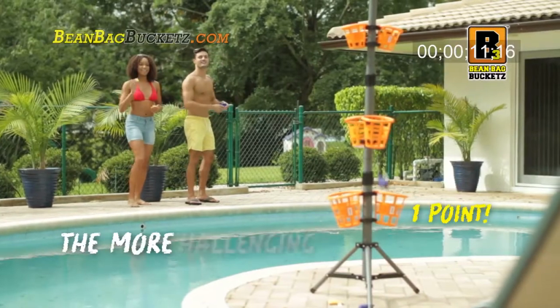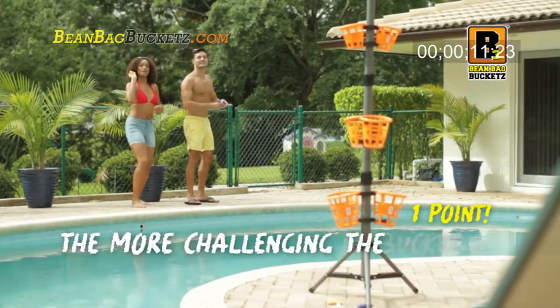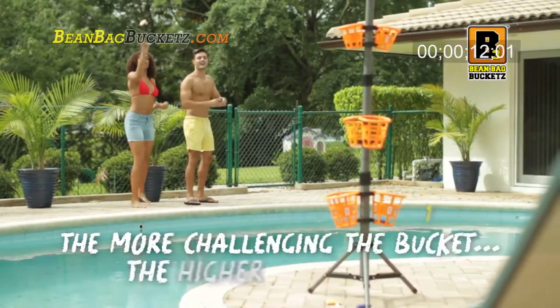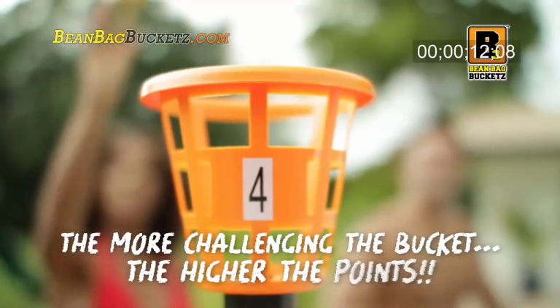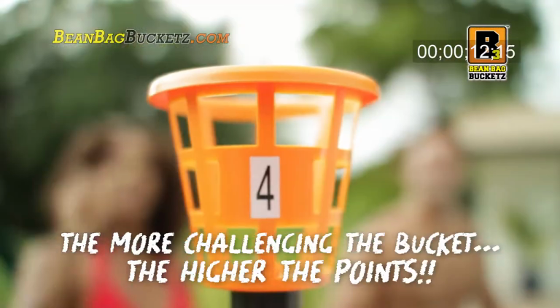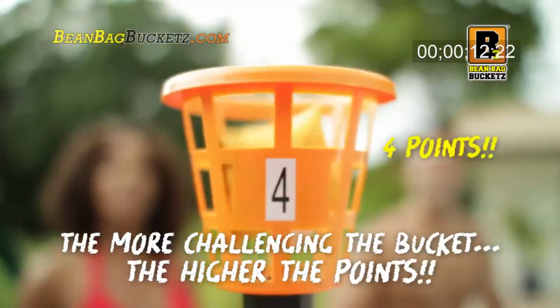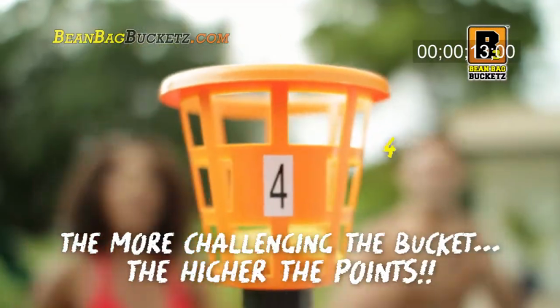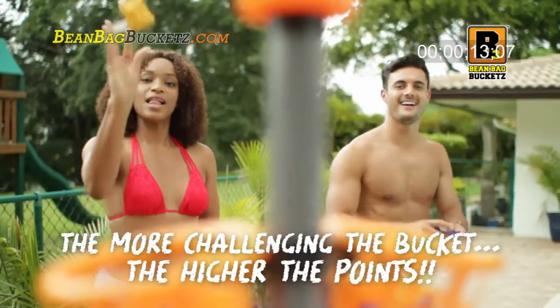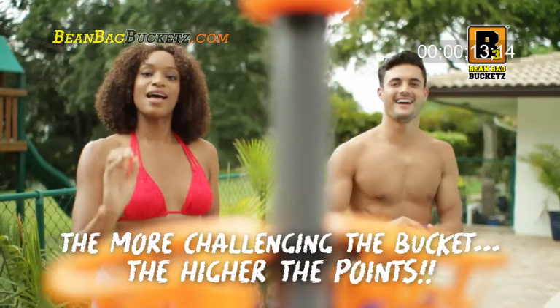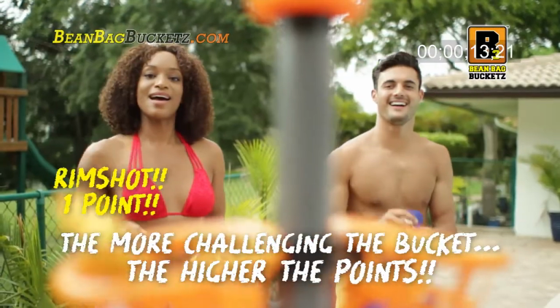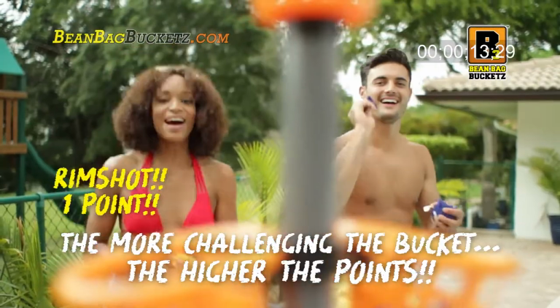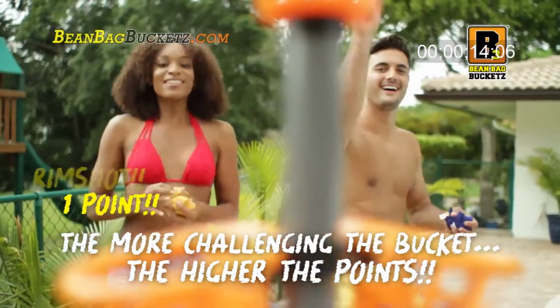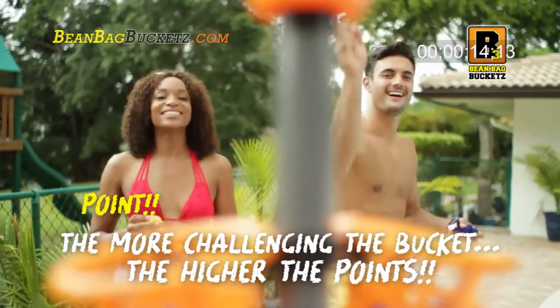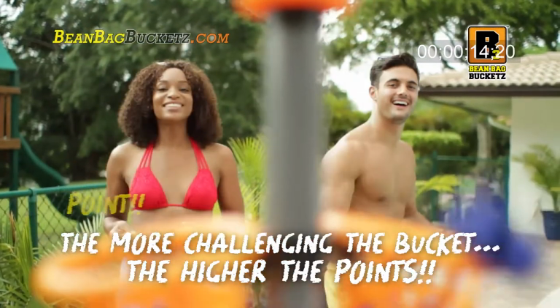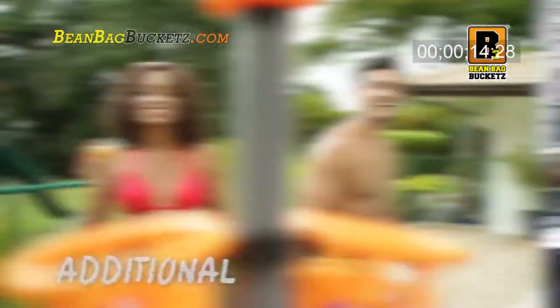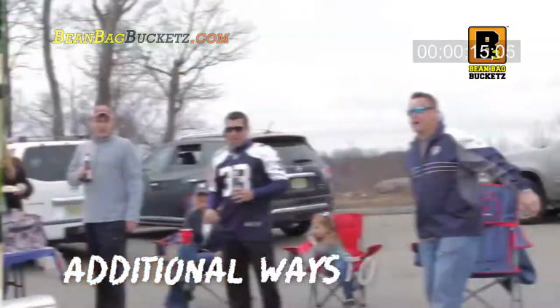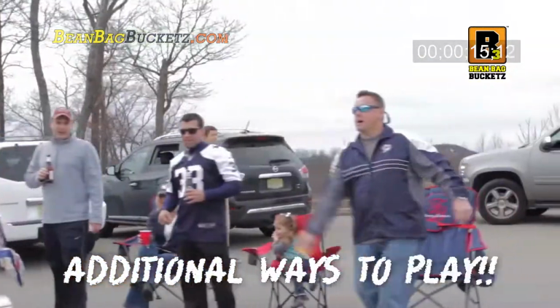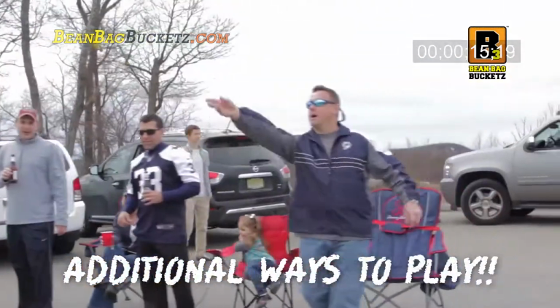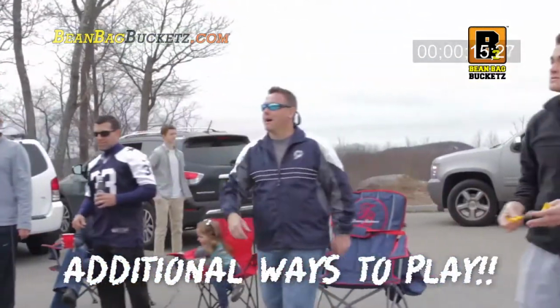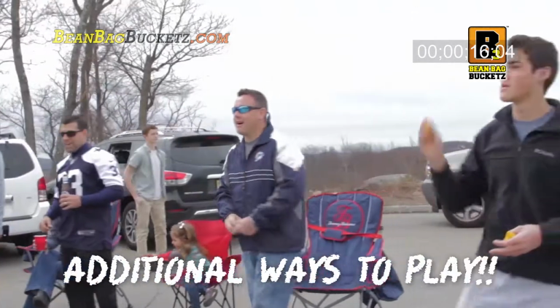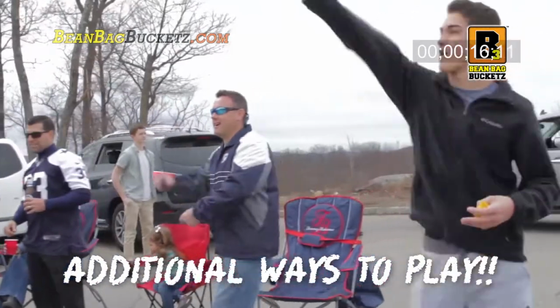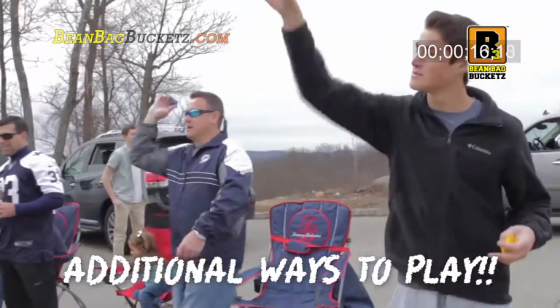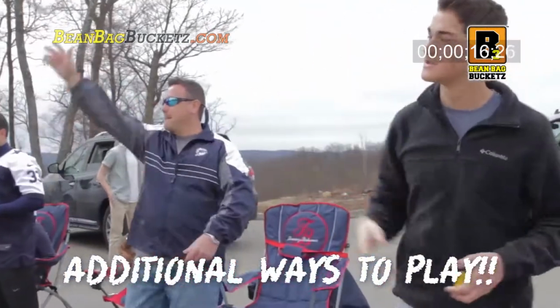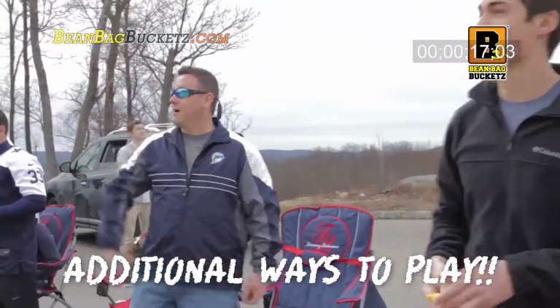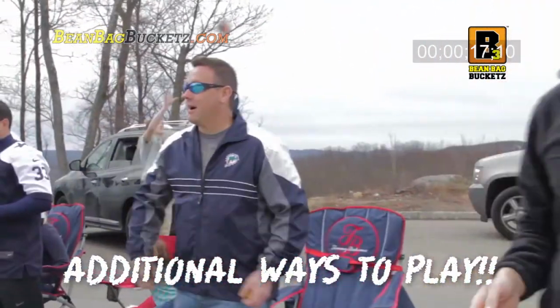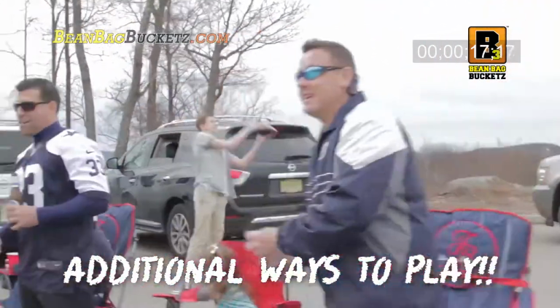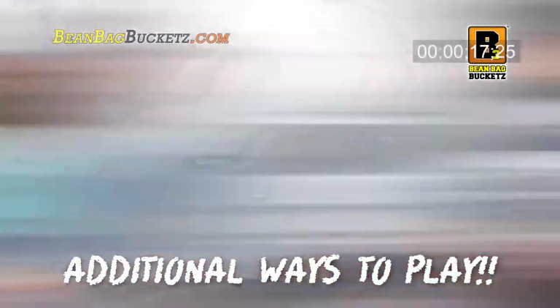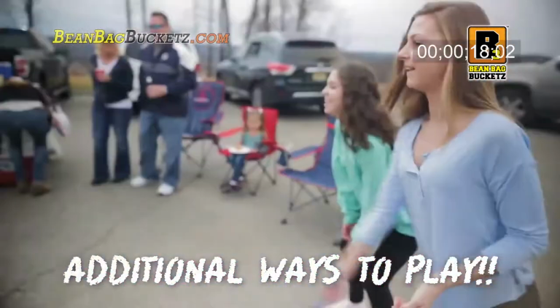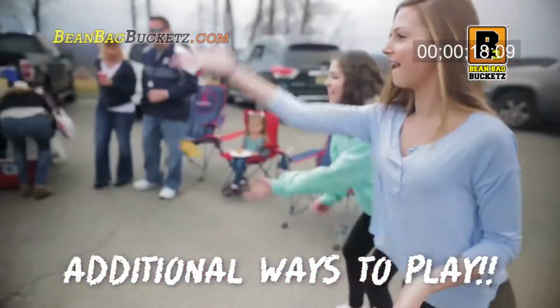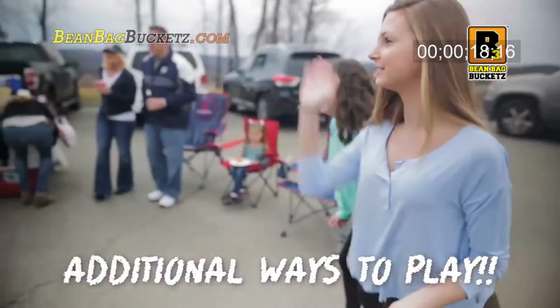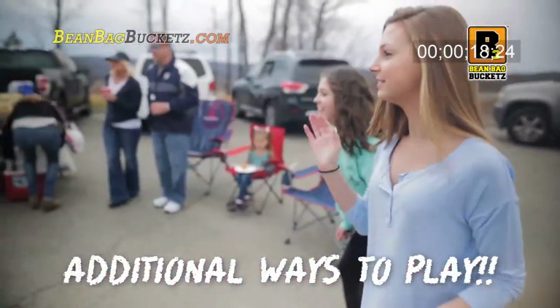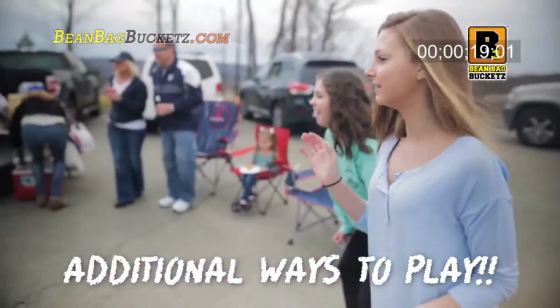The more challenging the bucket, the higher the points. Rim shots are worth one point. Raise the stakes and play in teams for 360 degrees of nonstop action.